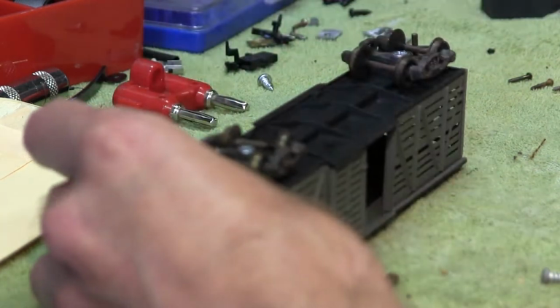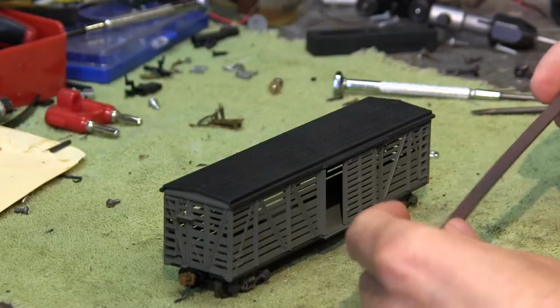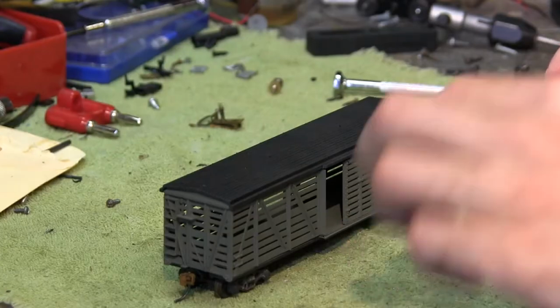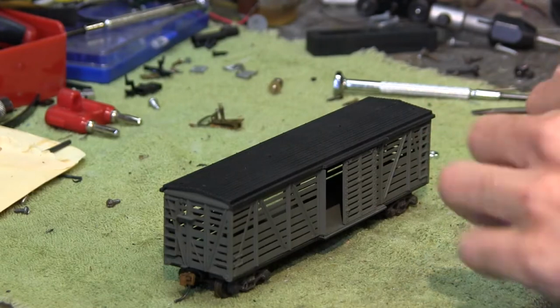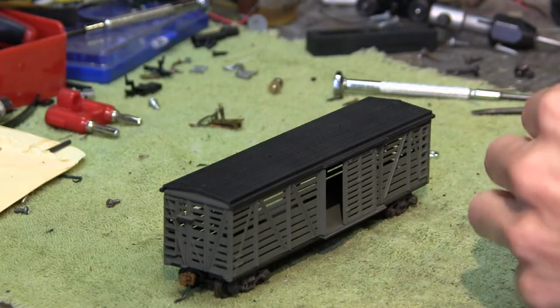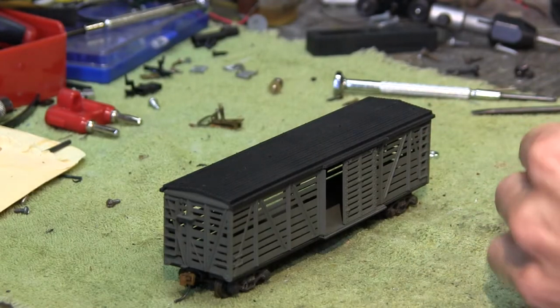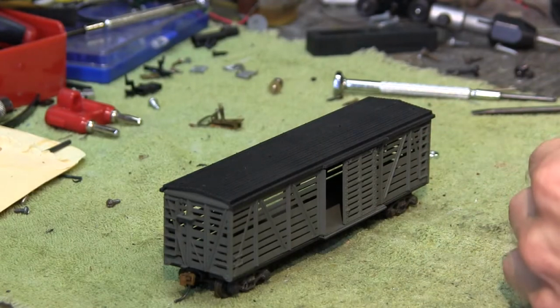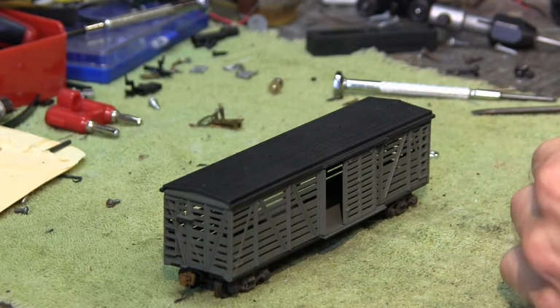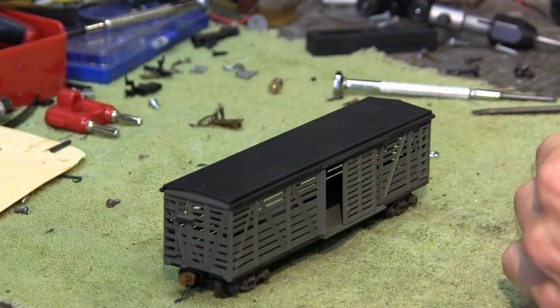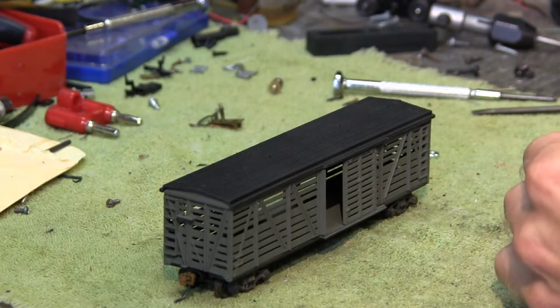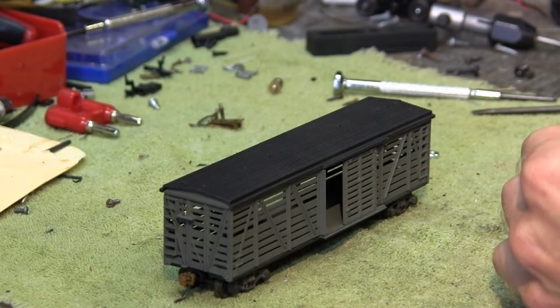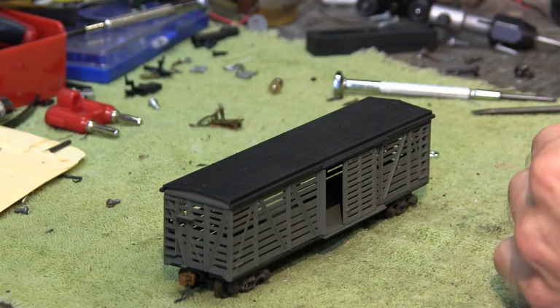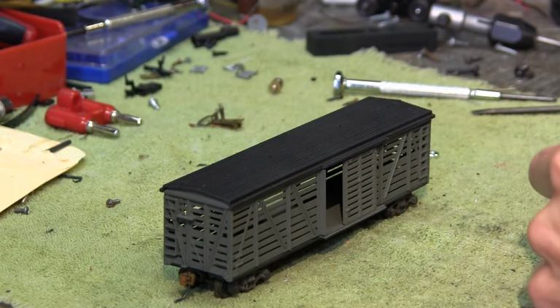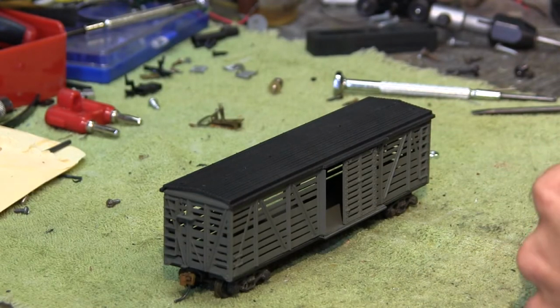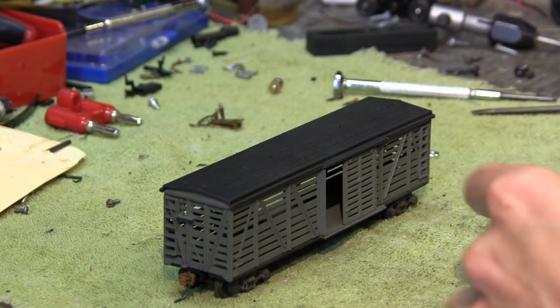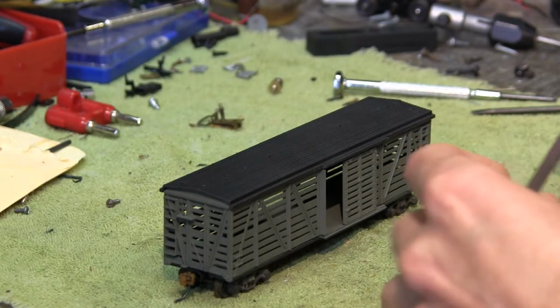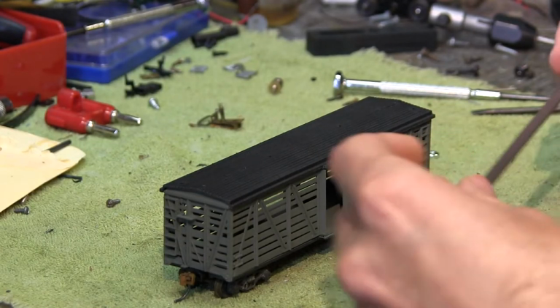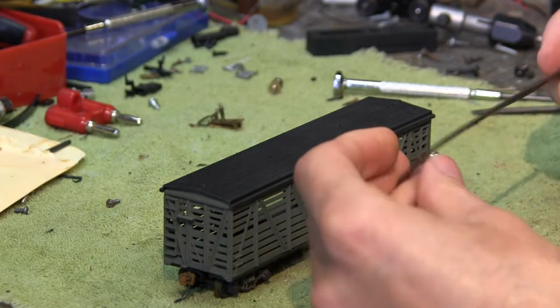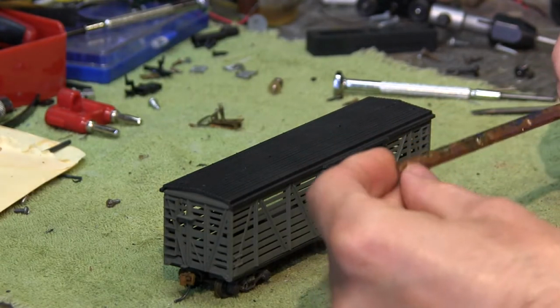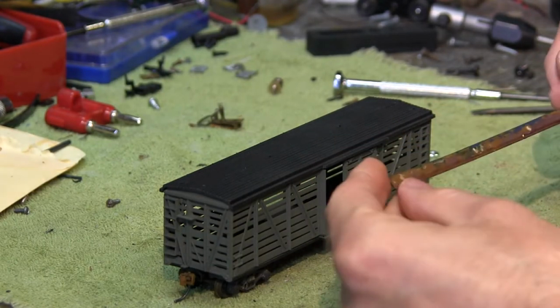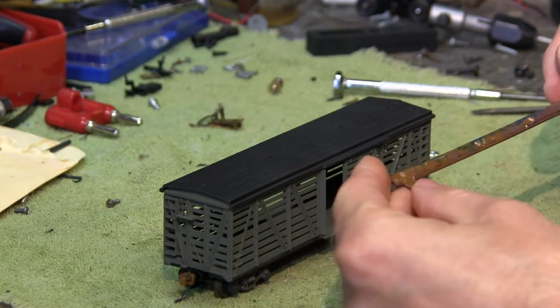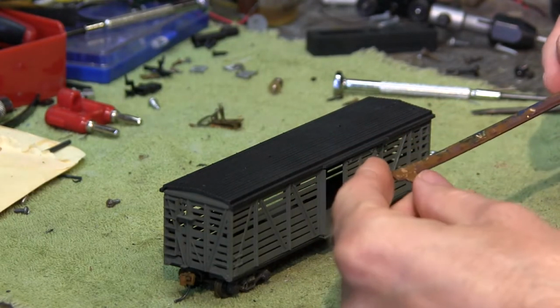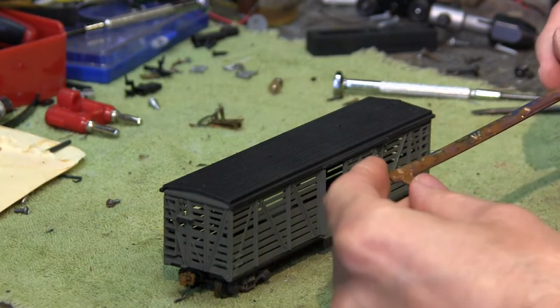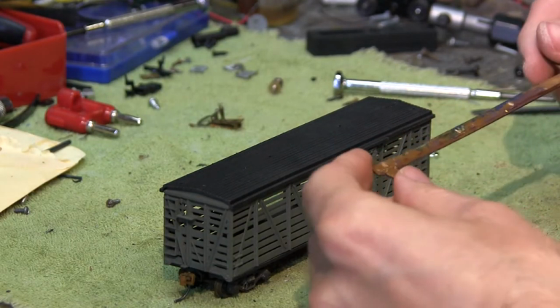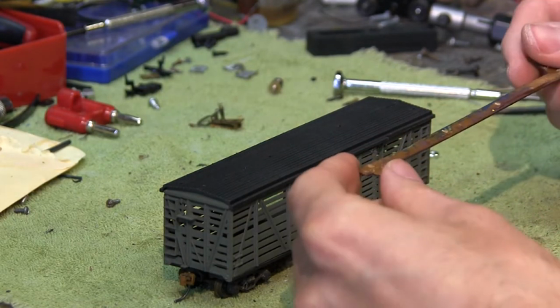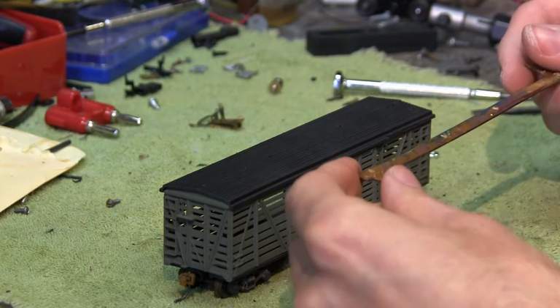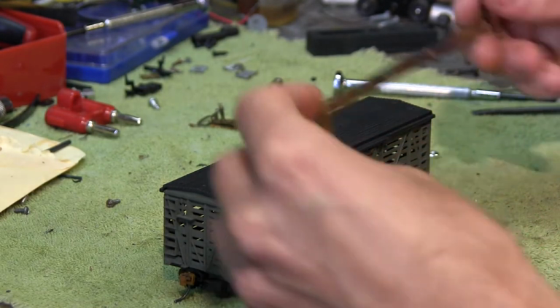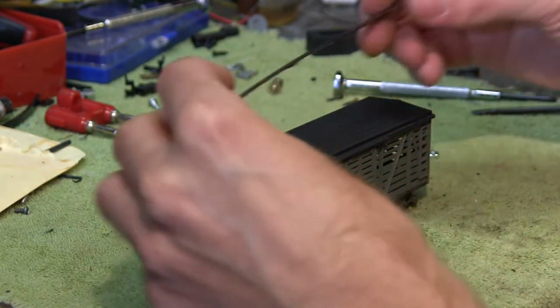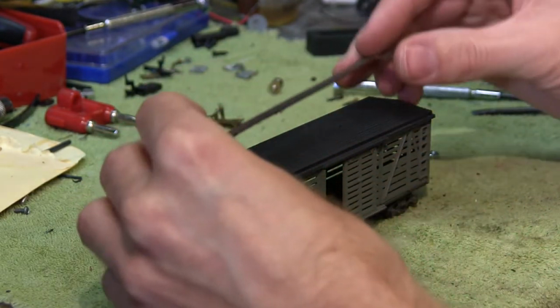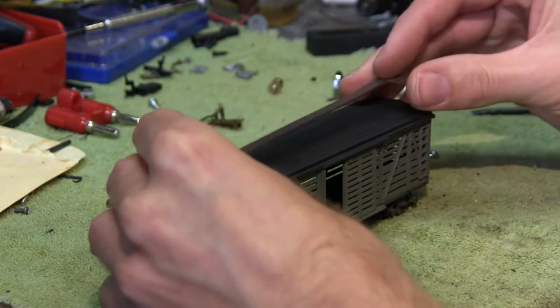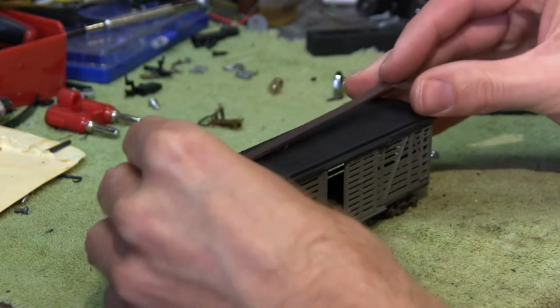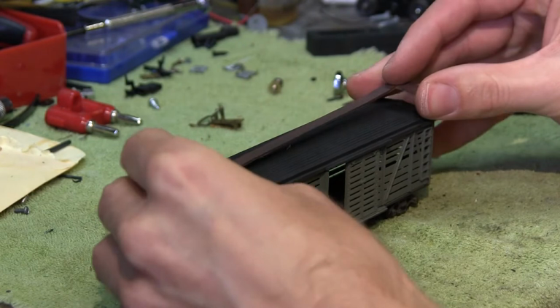Last things to do are to re-glue the catwalk on top and glue in the metal wire steps underneath.